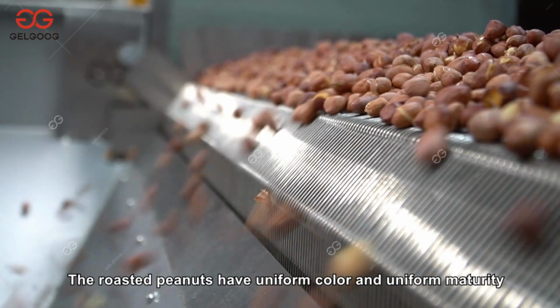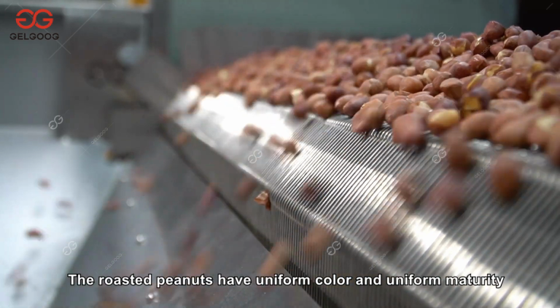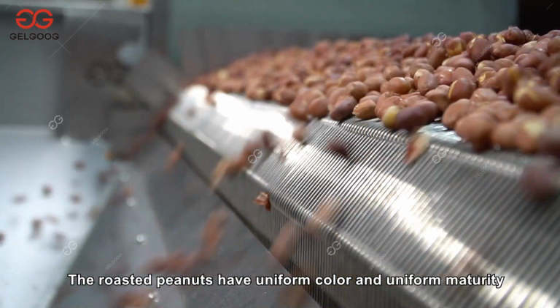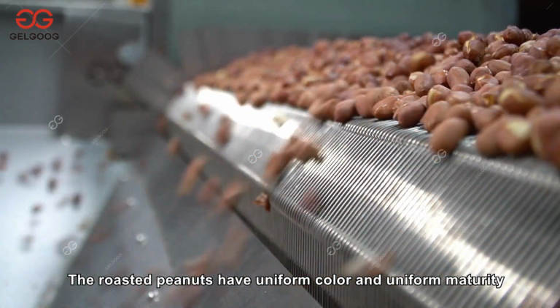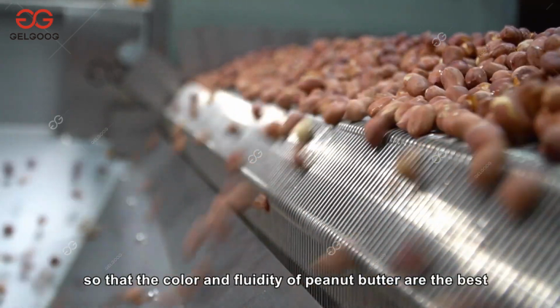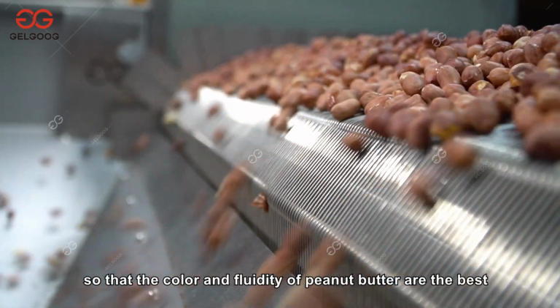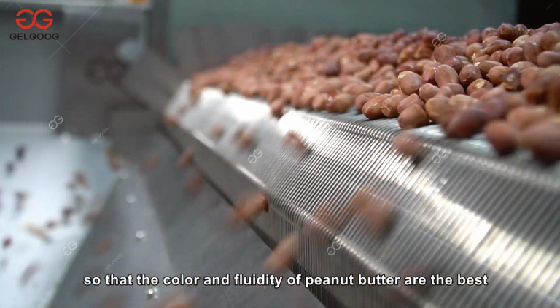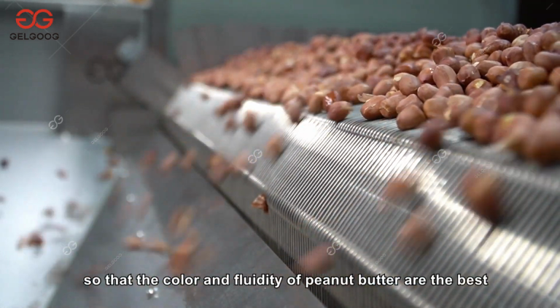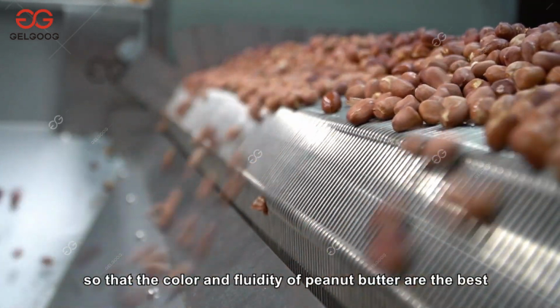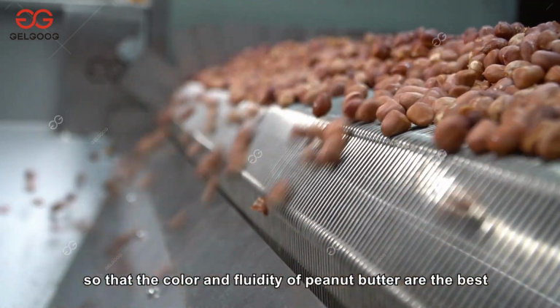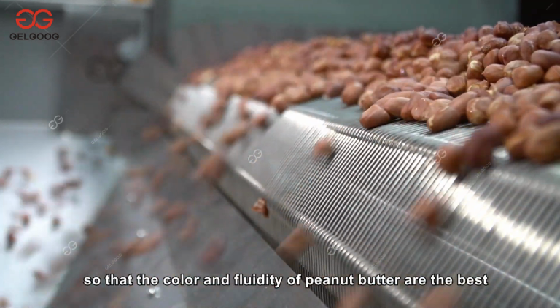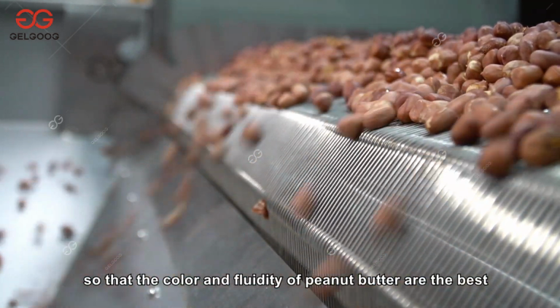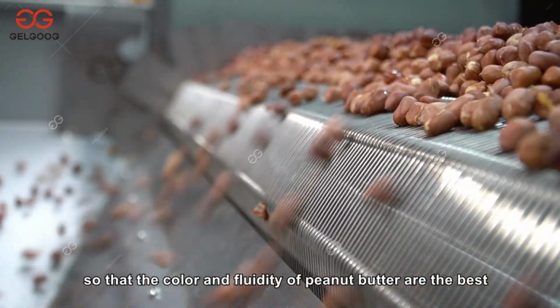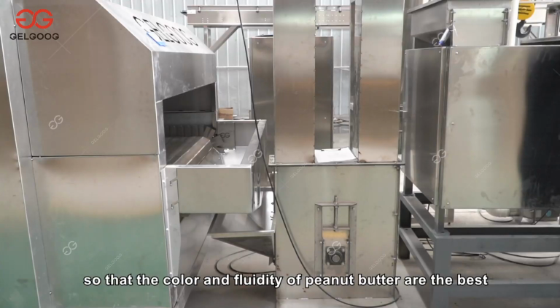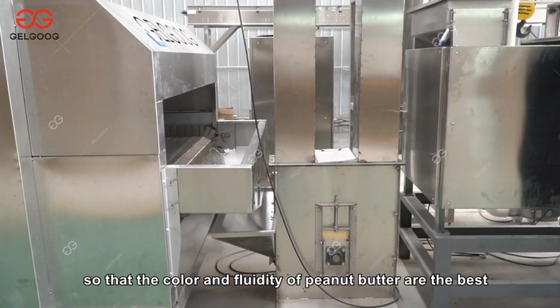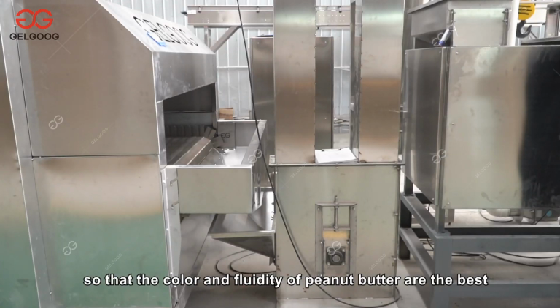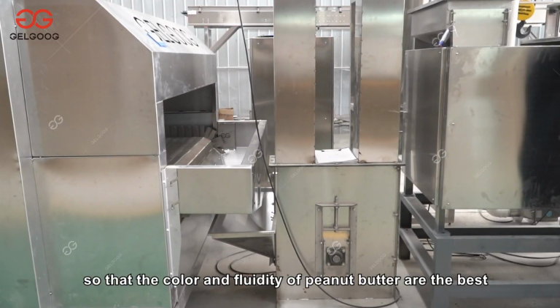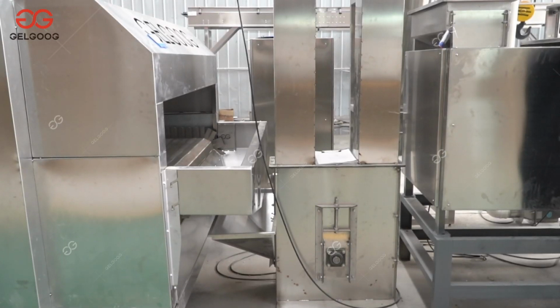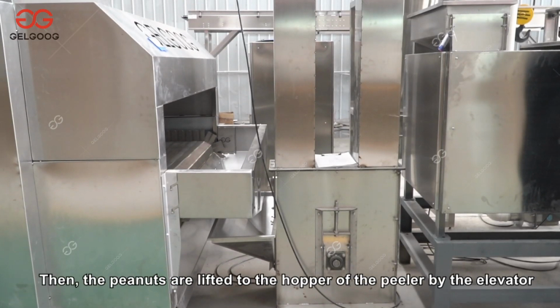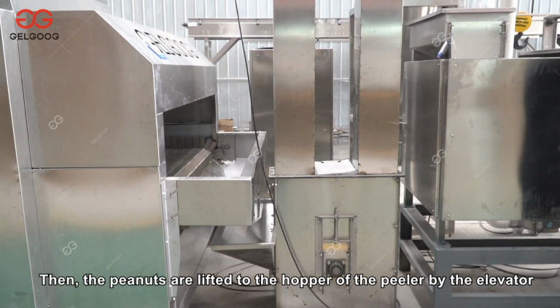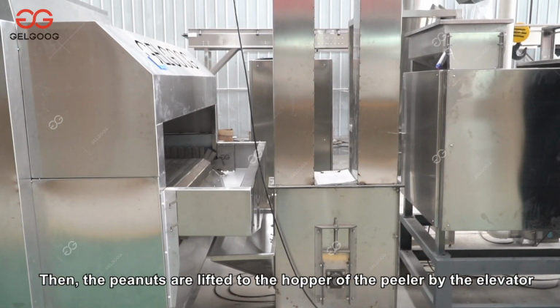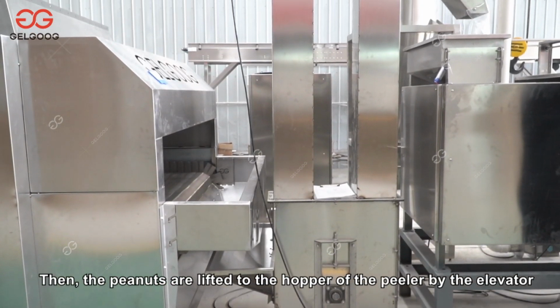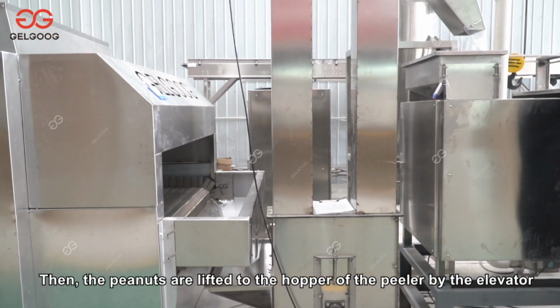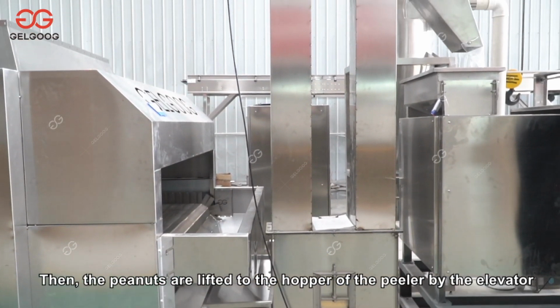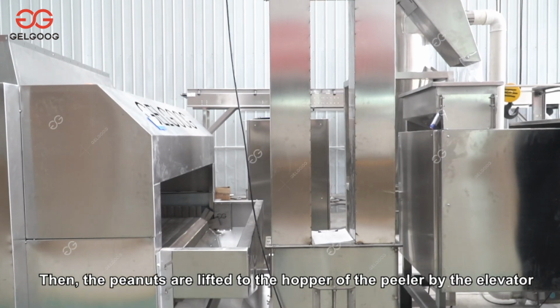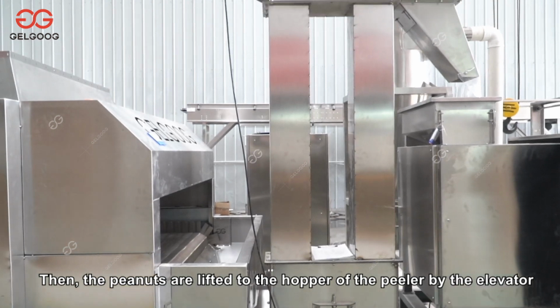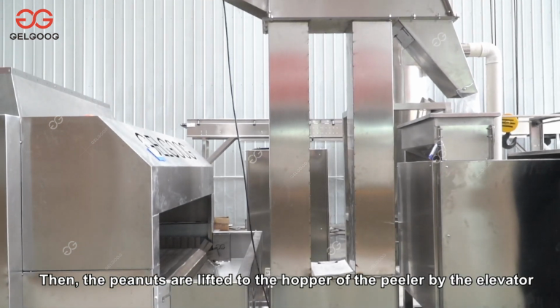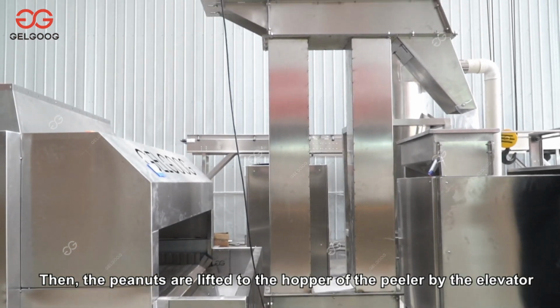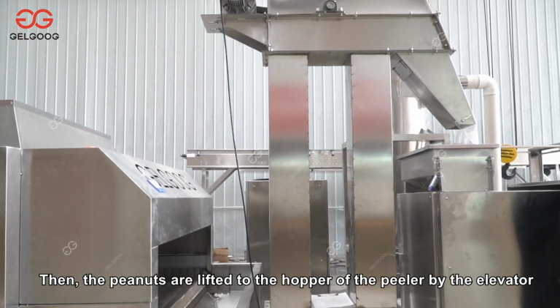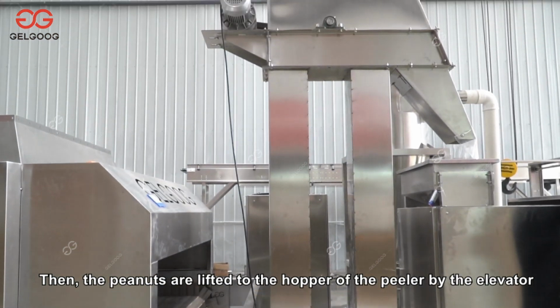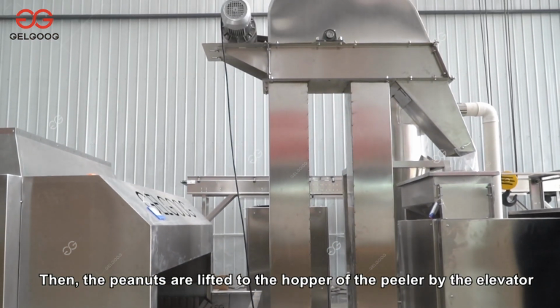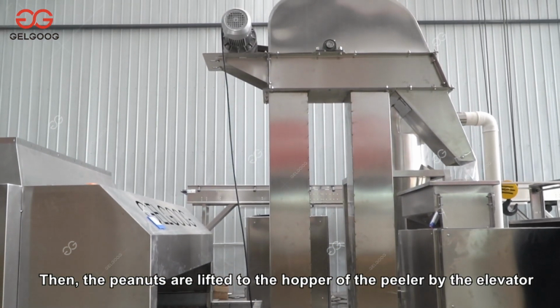The roasted and cooled peanuts come out from the outlet. The roasted peanuts have uniform color and uniform maturity, so that the color and fluidity of peanut butter are the best. Then the peanuts are lifted to the hopper of the peeler by the elevator.